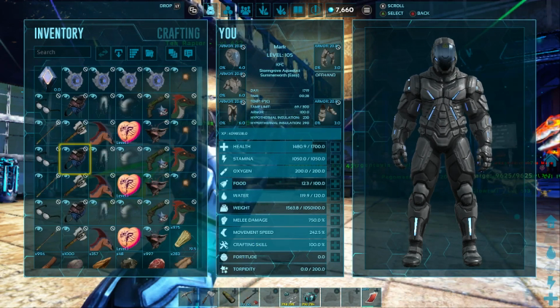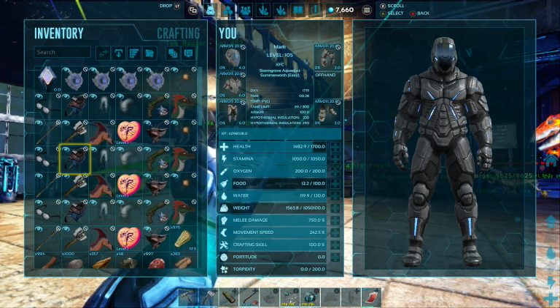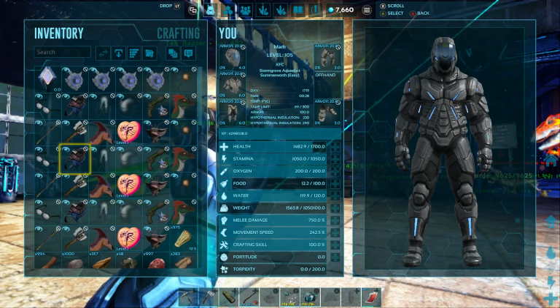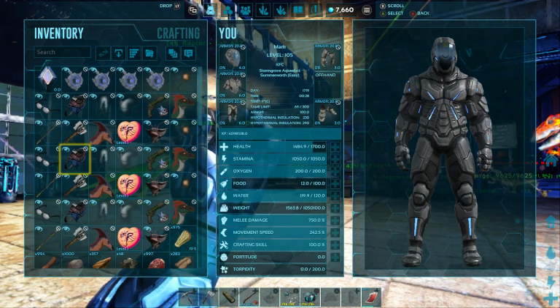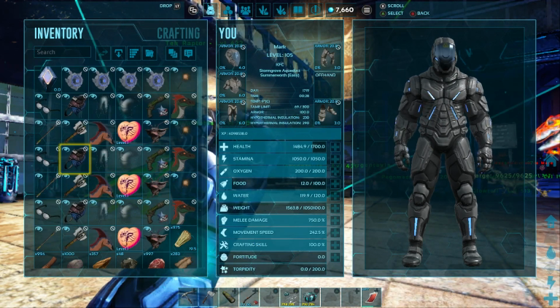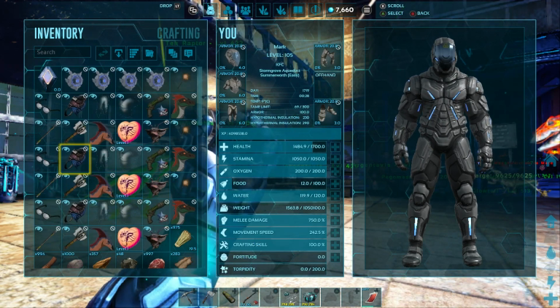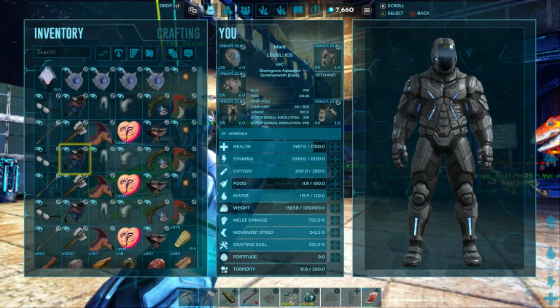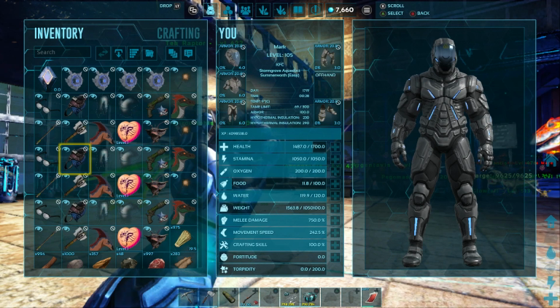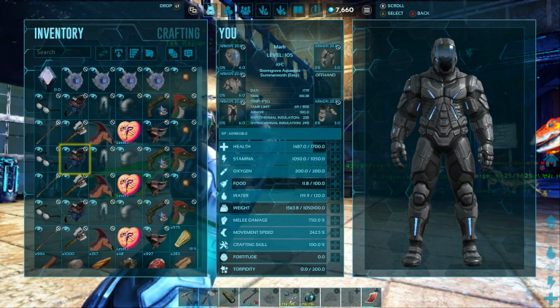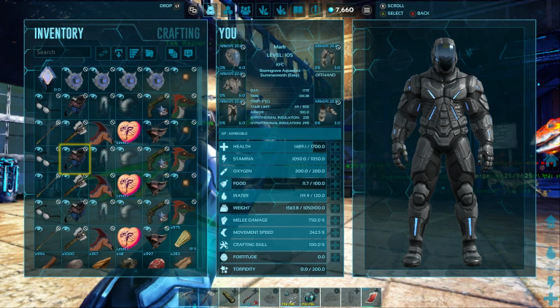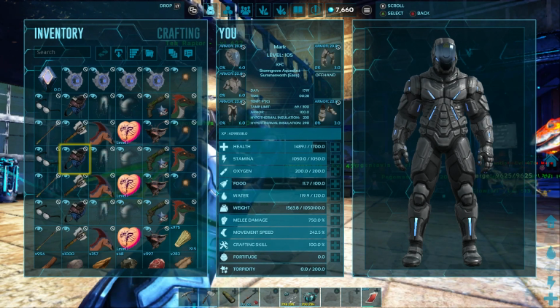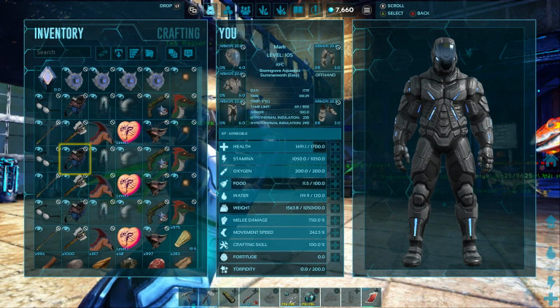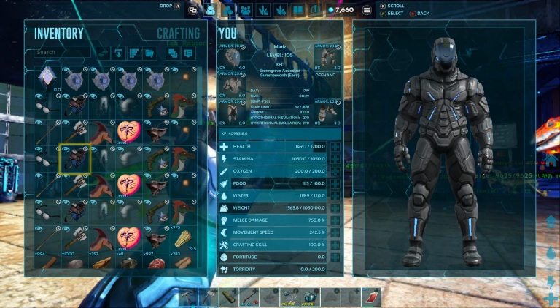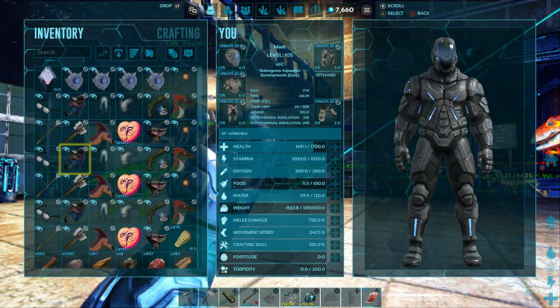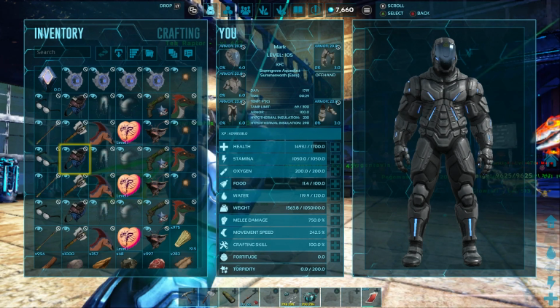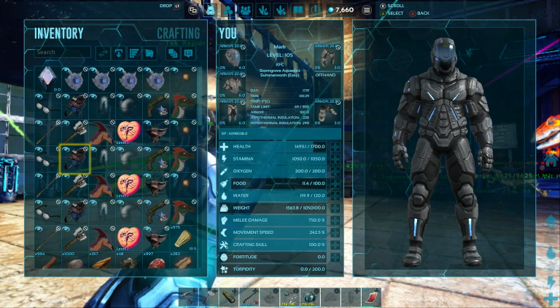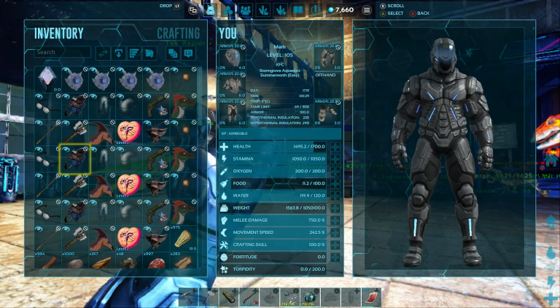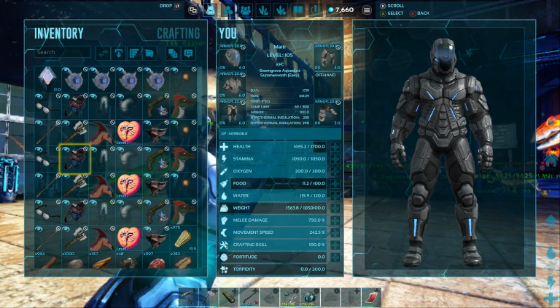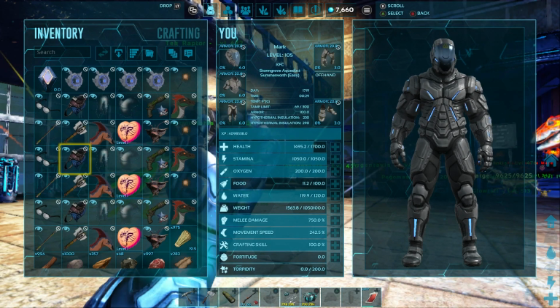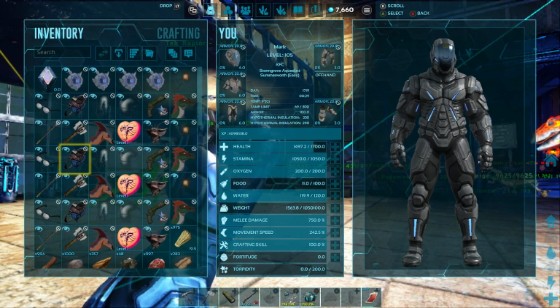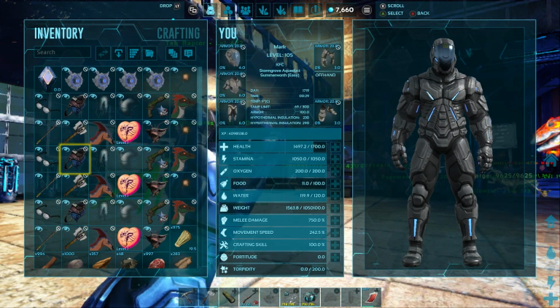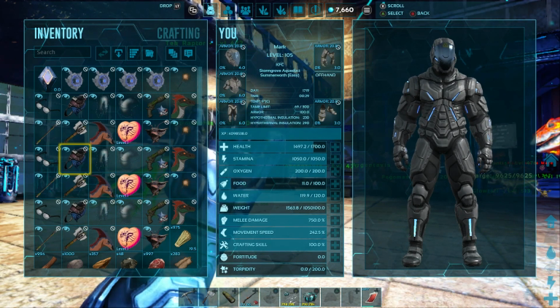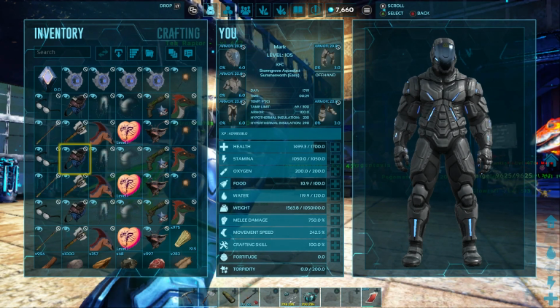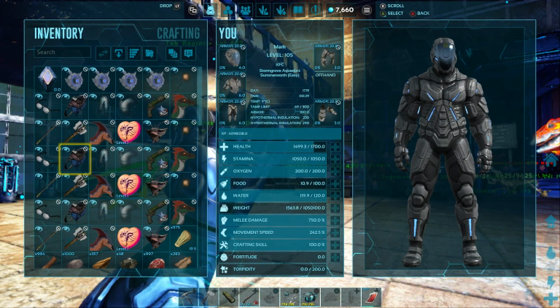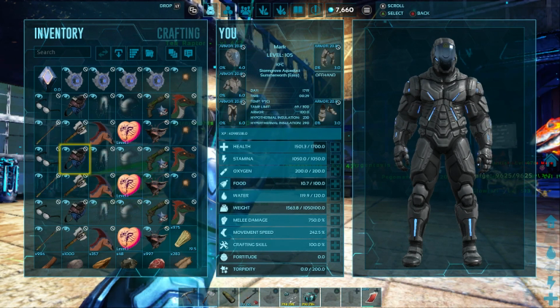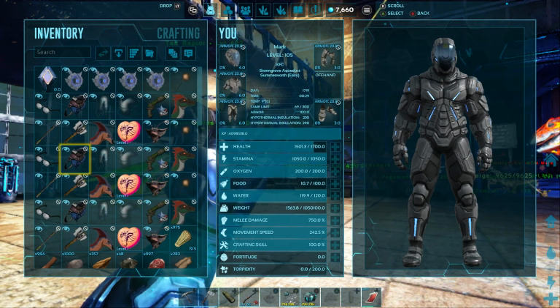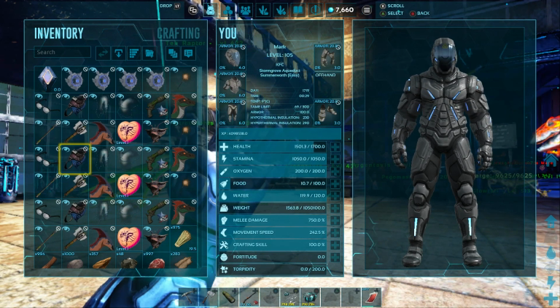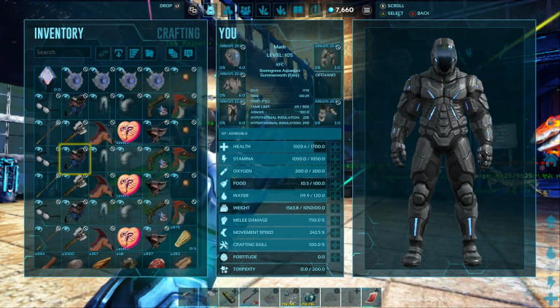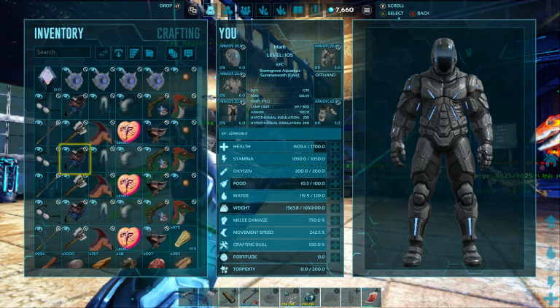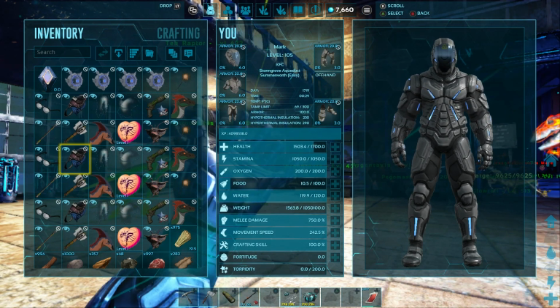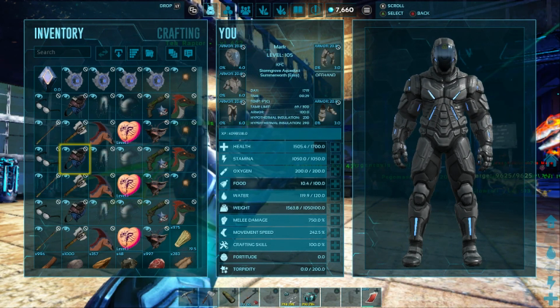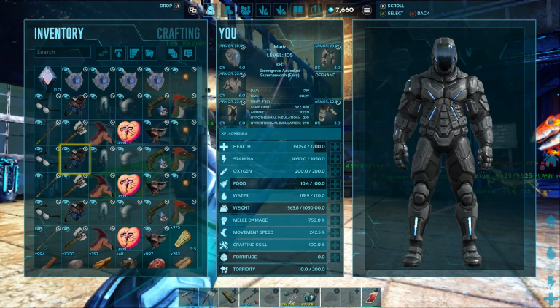Make sure you have a lot on you because a level 150 bloodstalker will take over 500 blood packs.